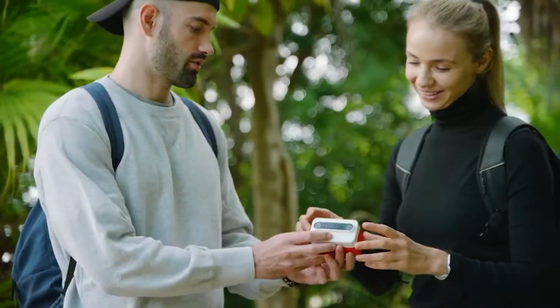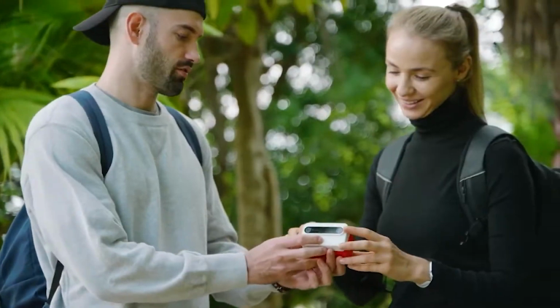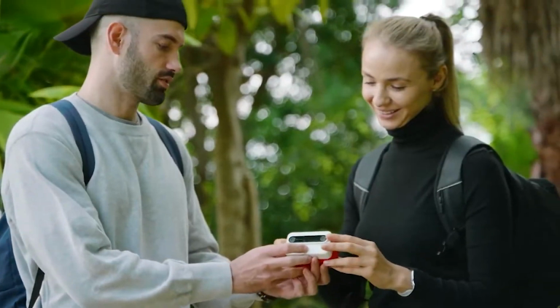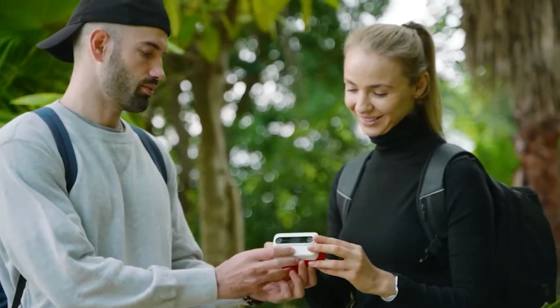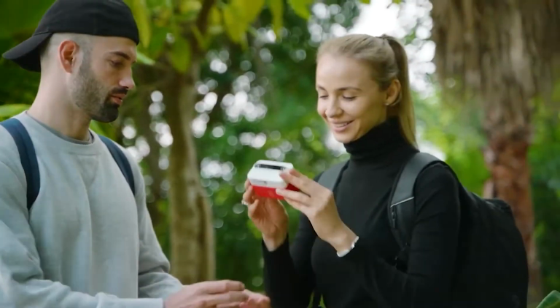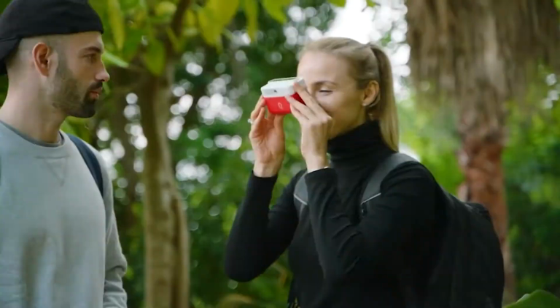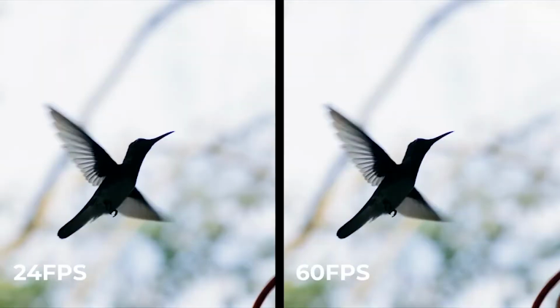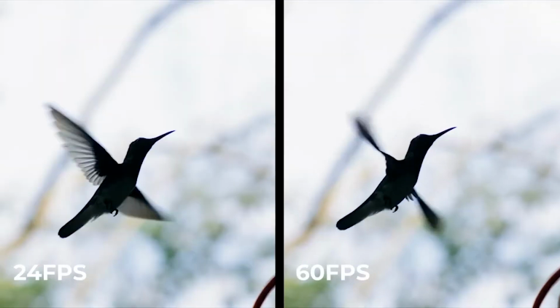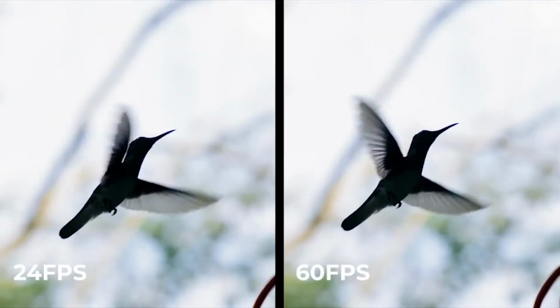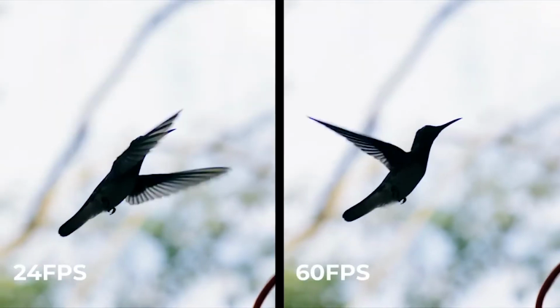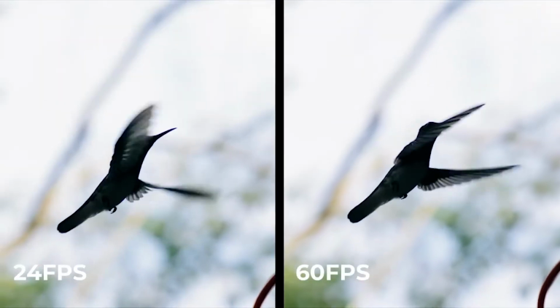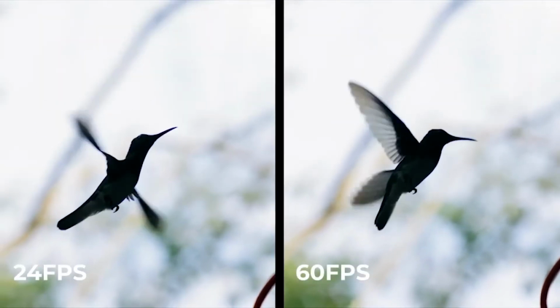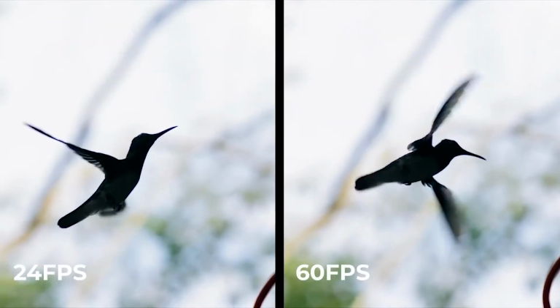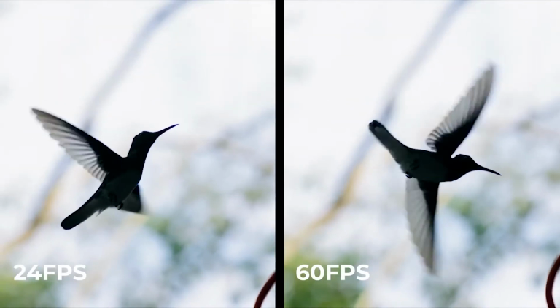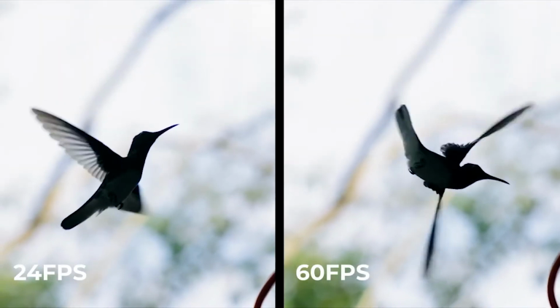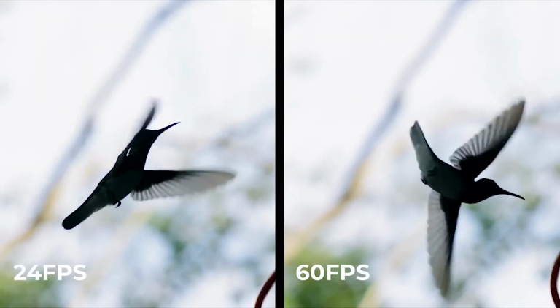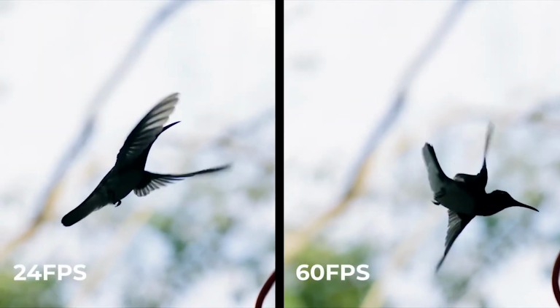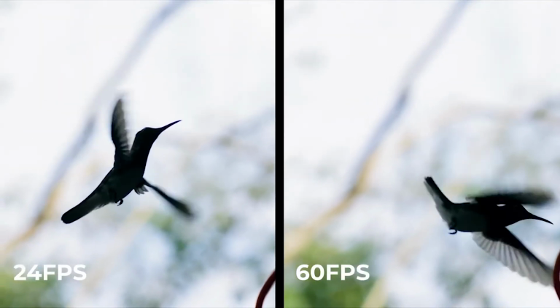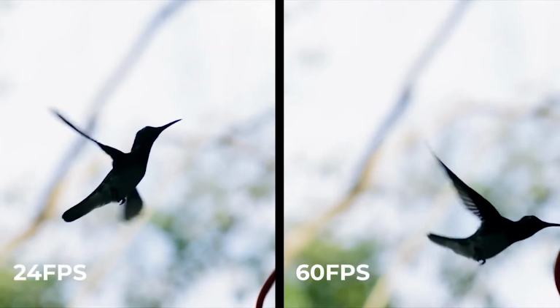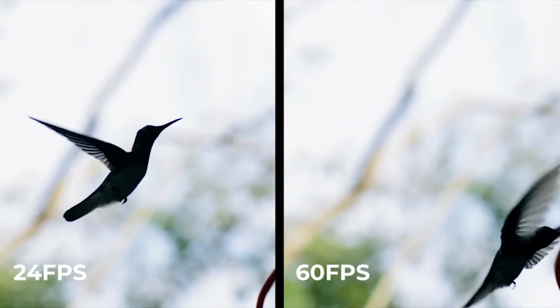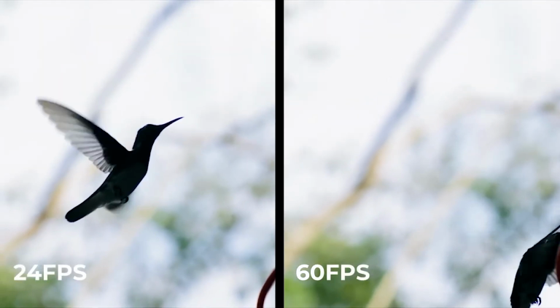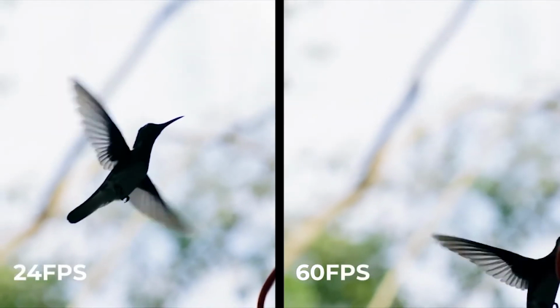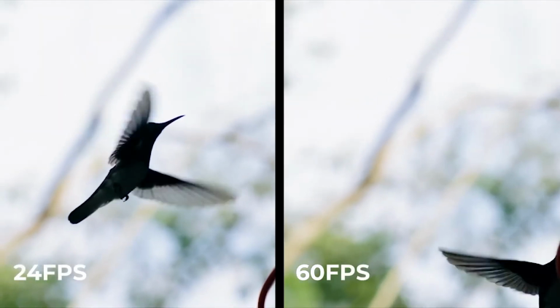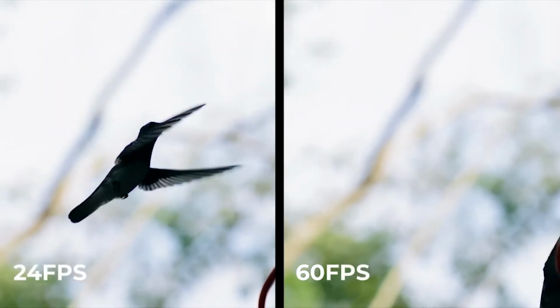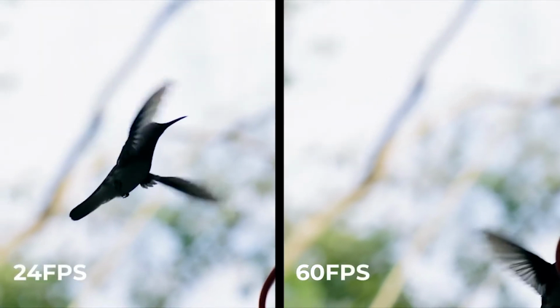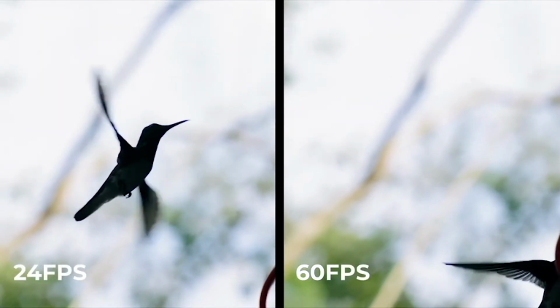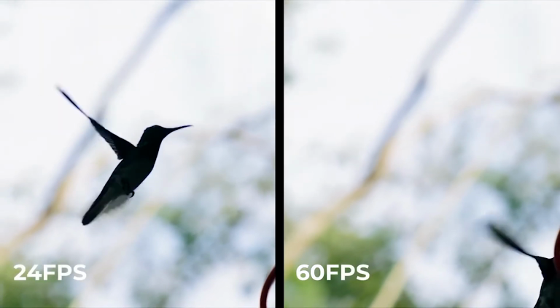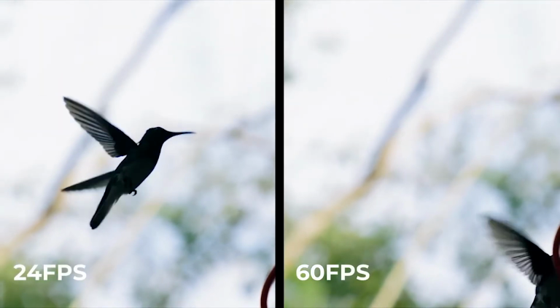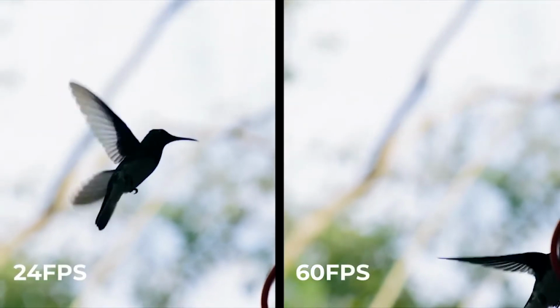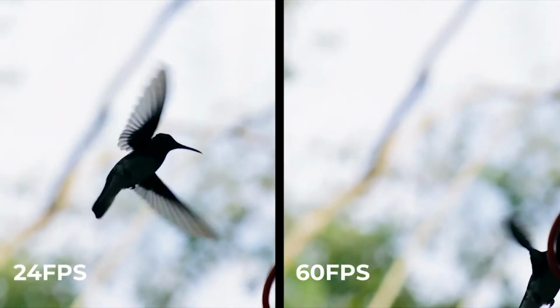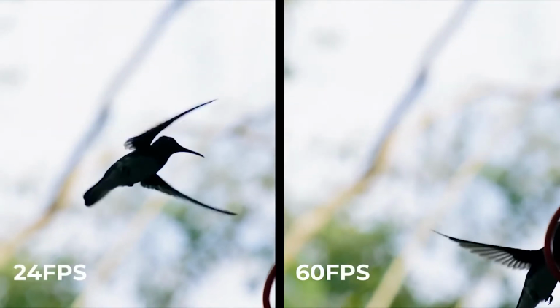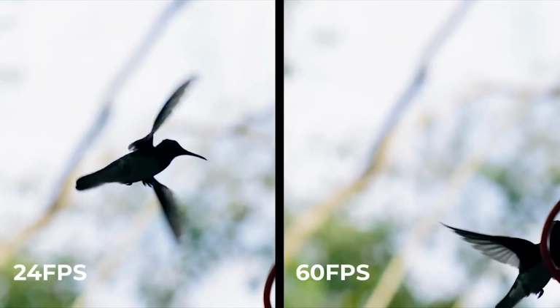Supporting 60 frames per second video recording, you can achieve a smooth, ultra-clear VR experience.